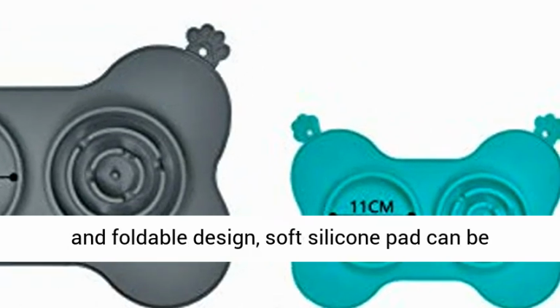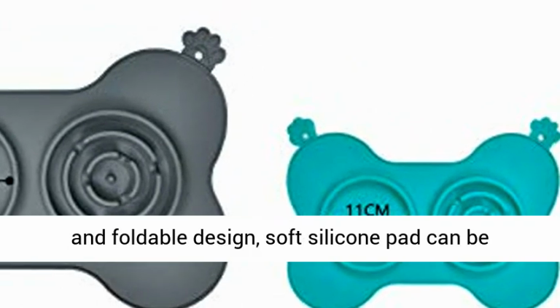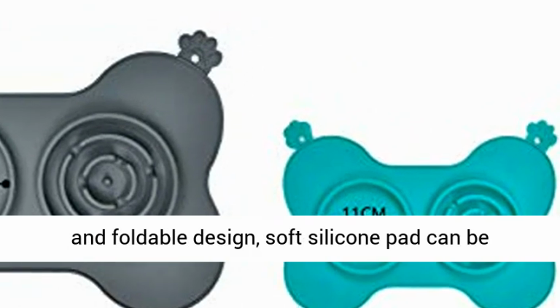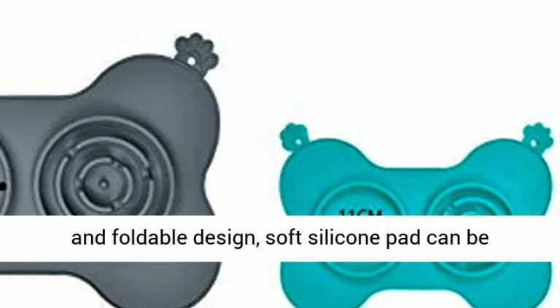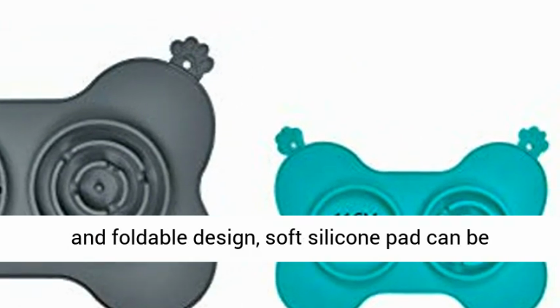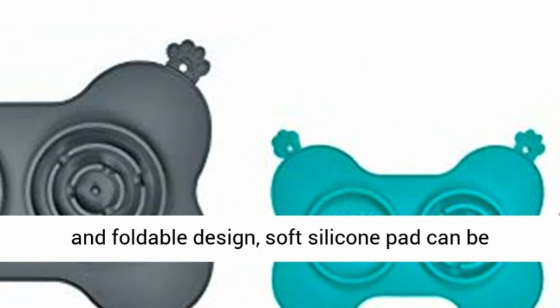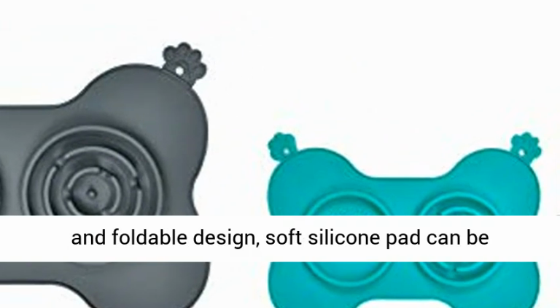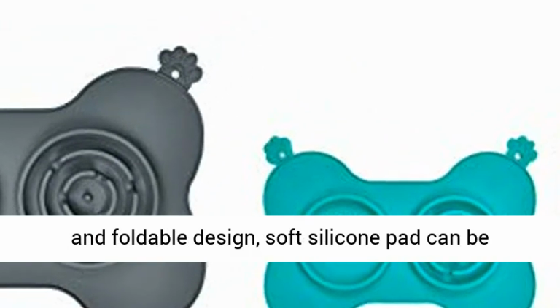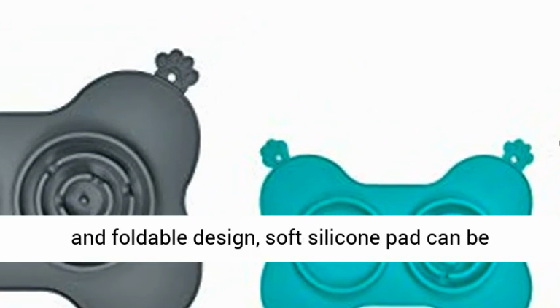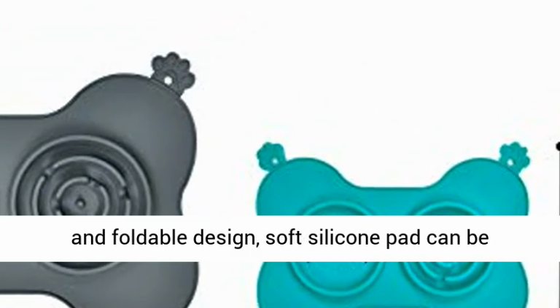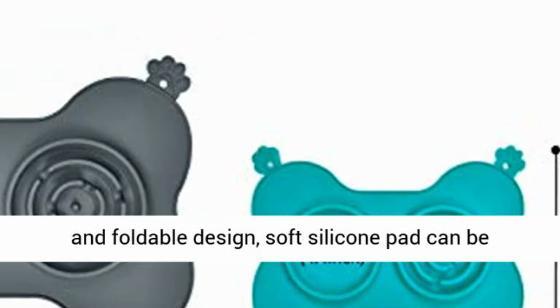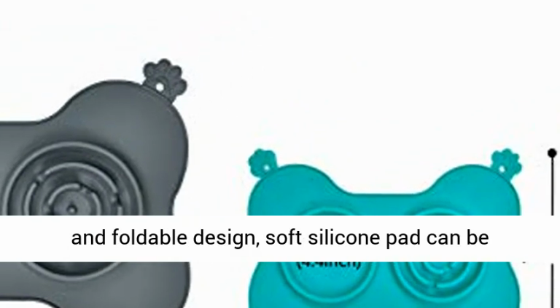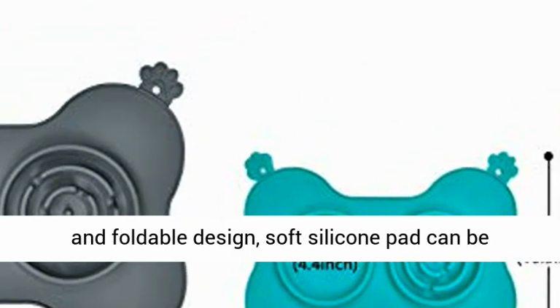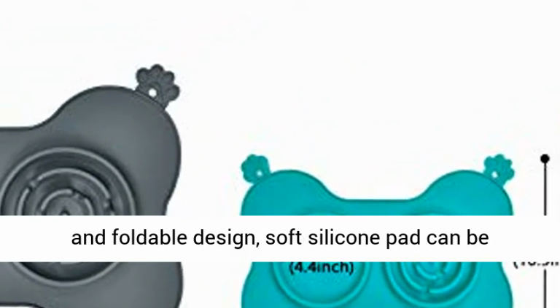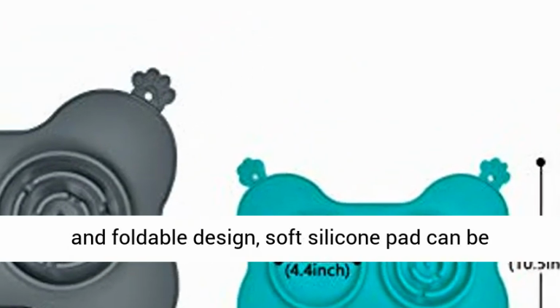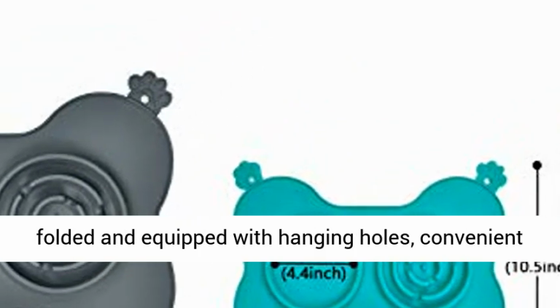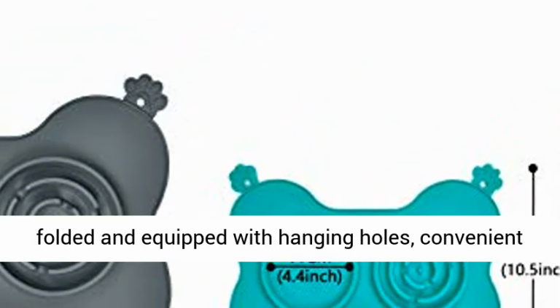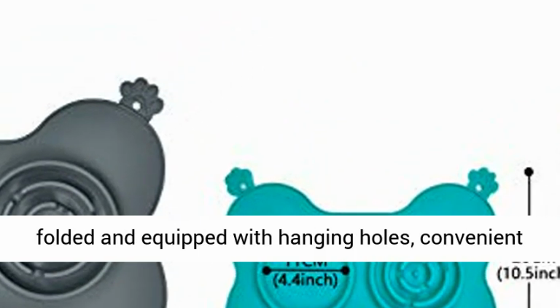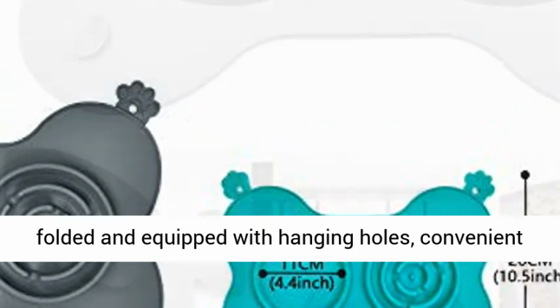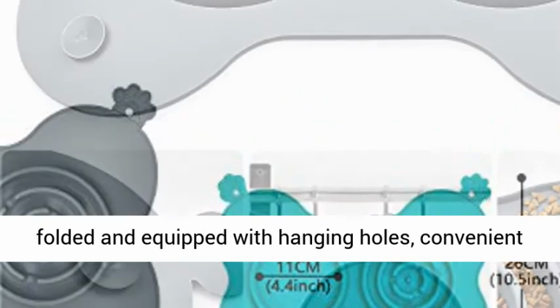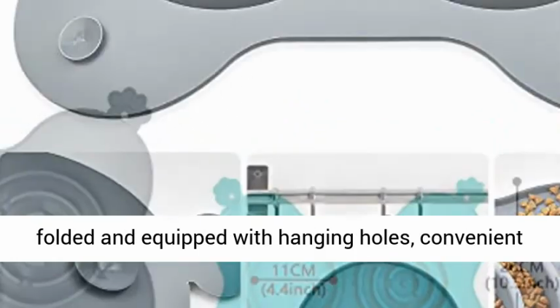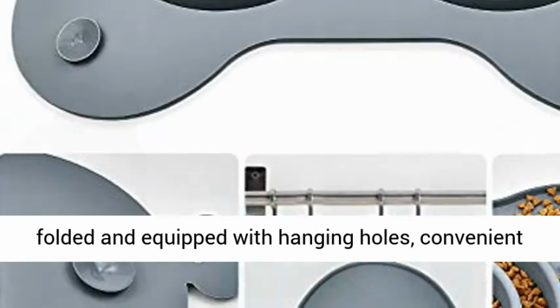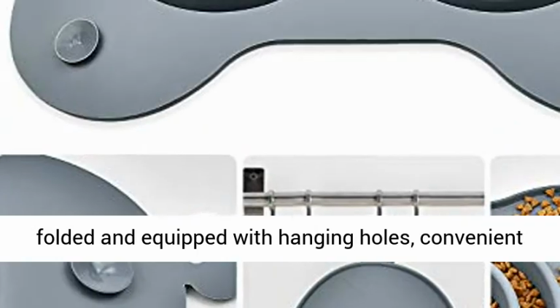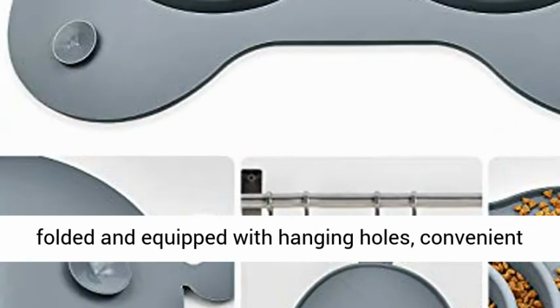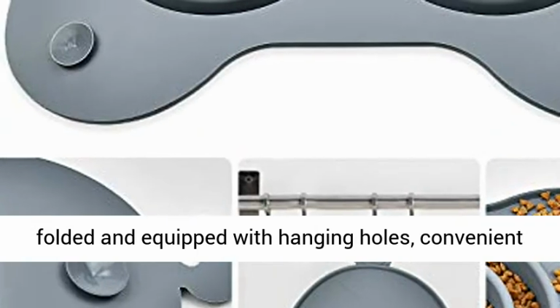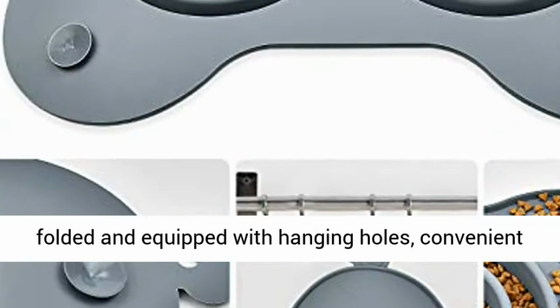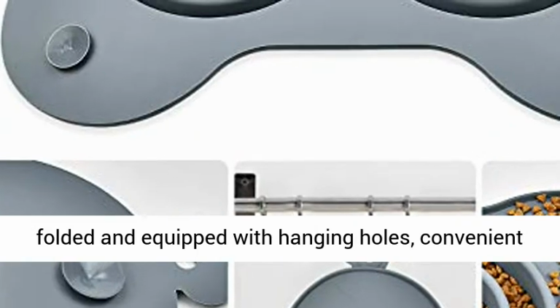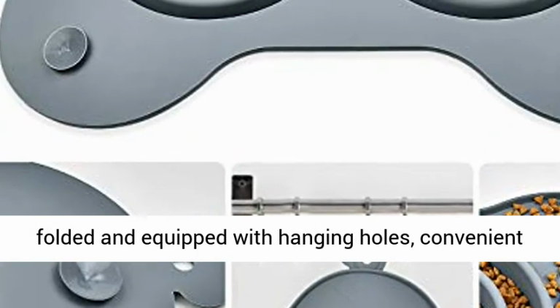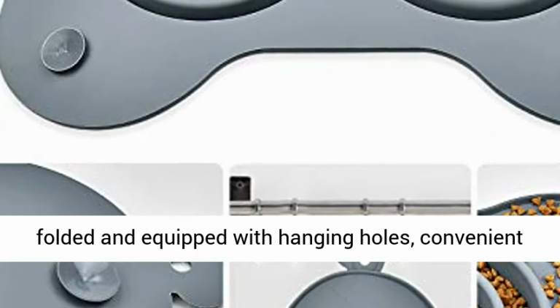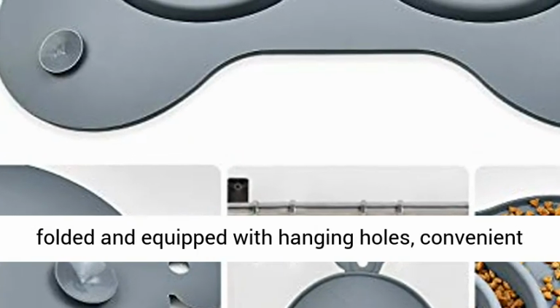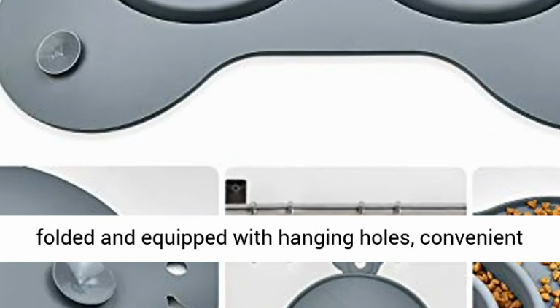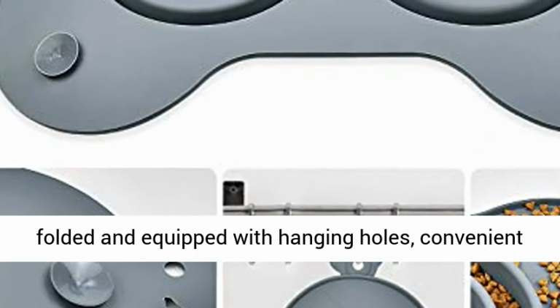Hangable and foldable design. The soft silicone pad can be folded and is equipped with hanging holes, convenient for travel and daily storage.